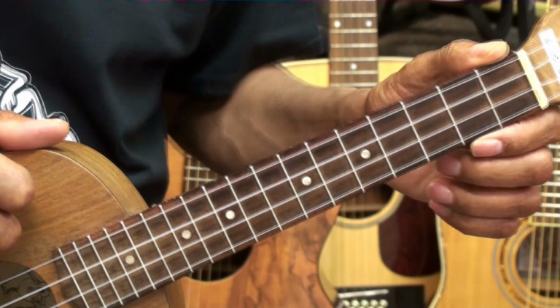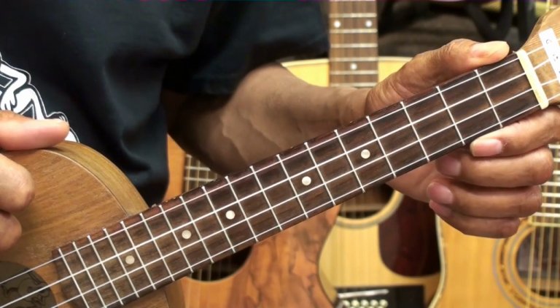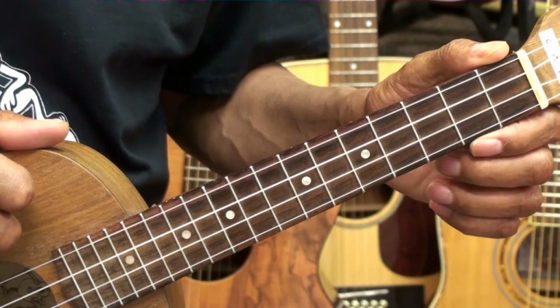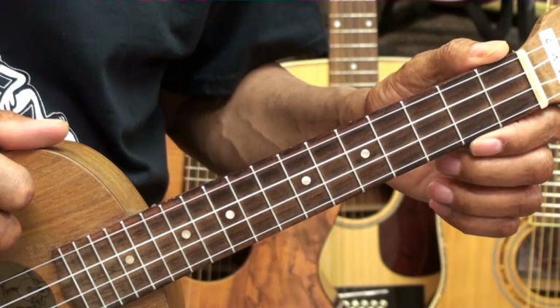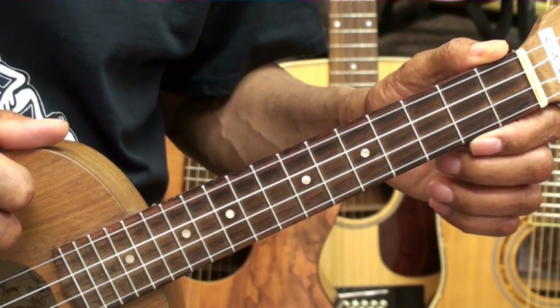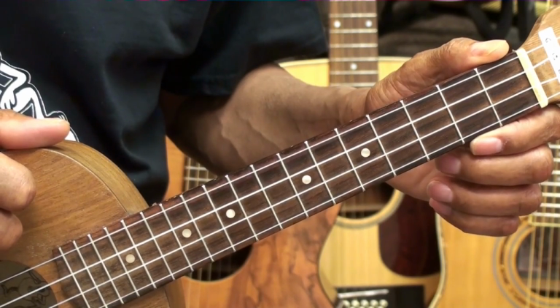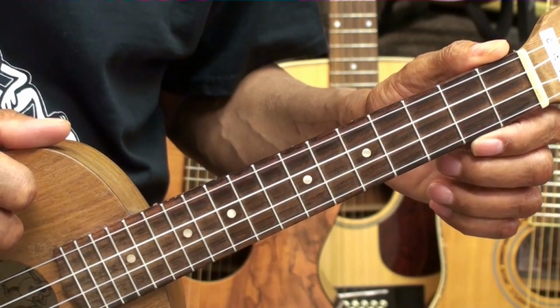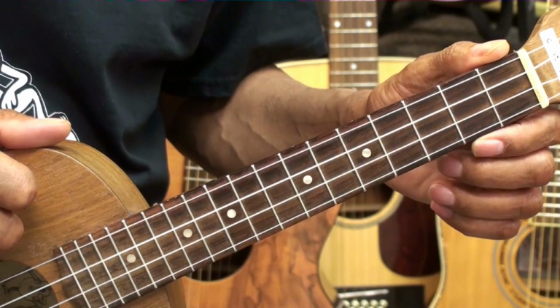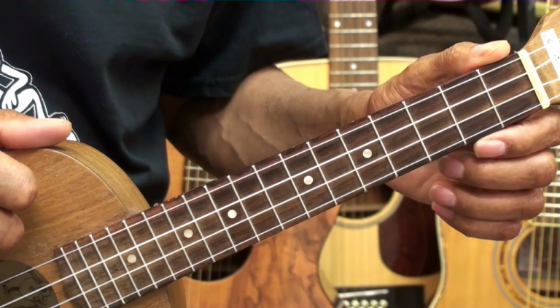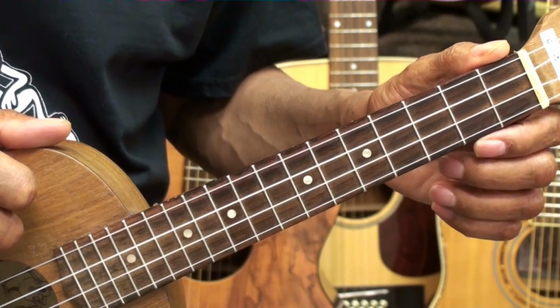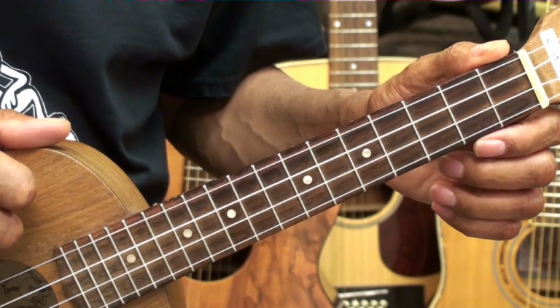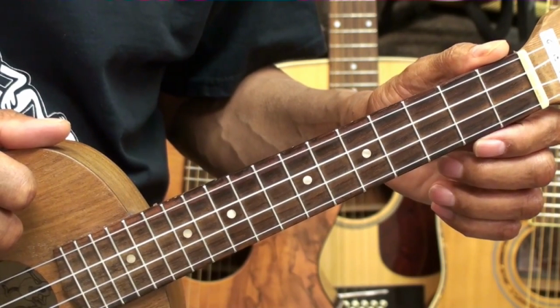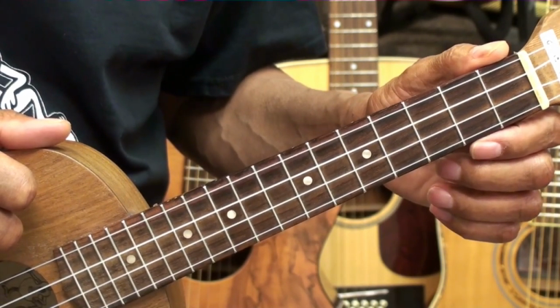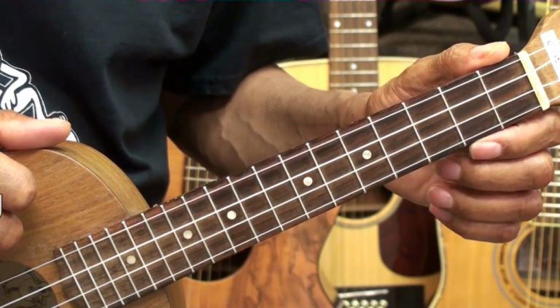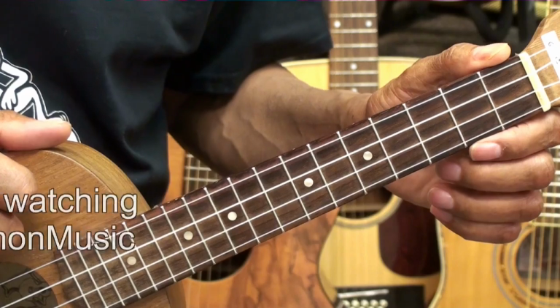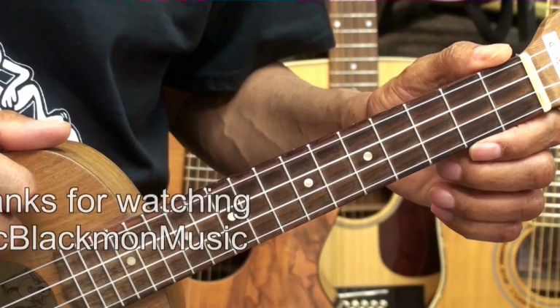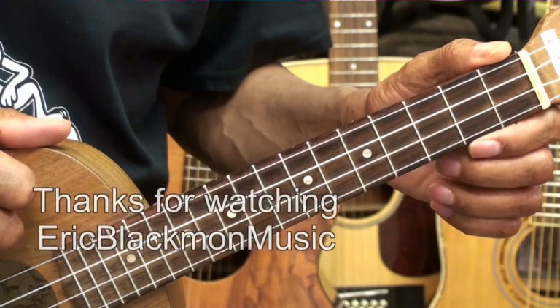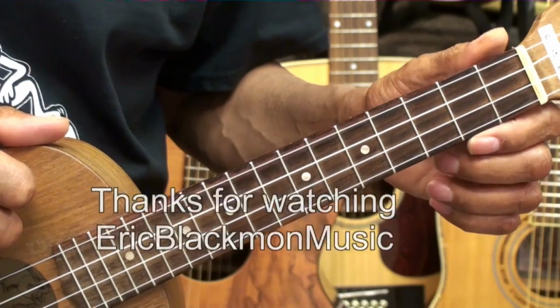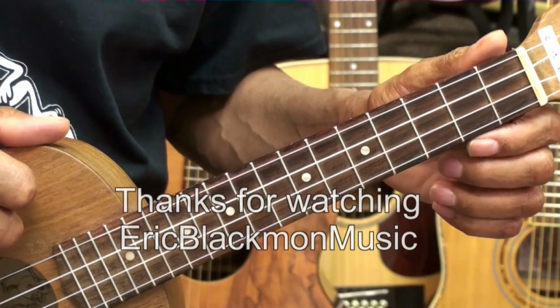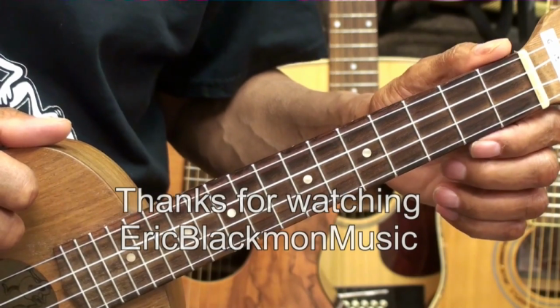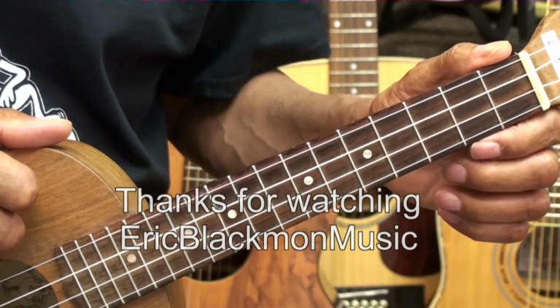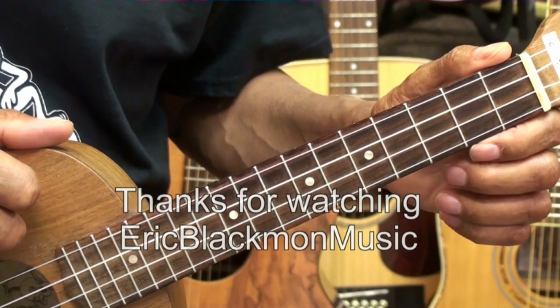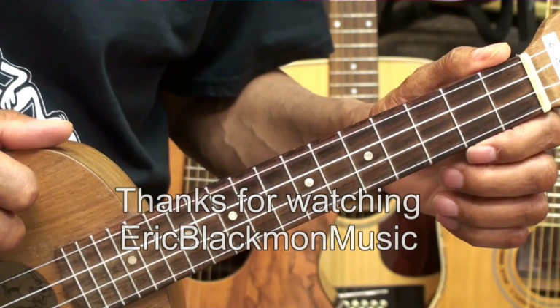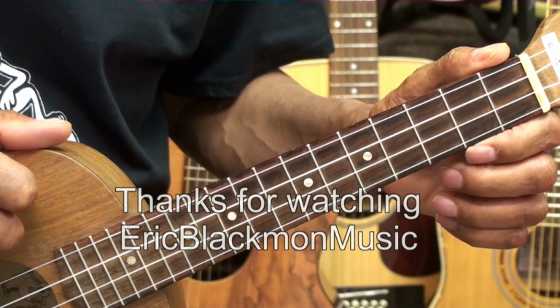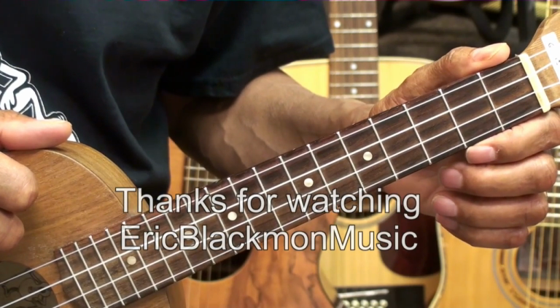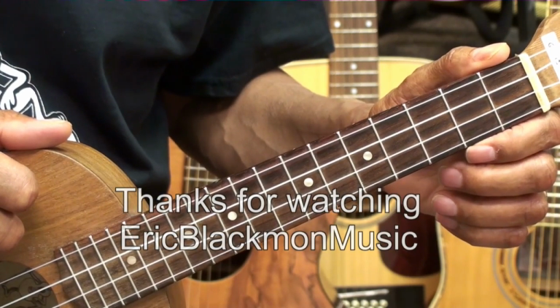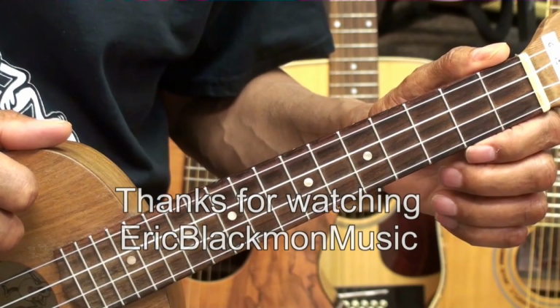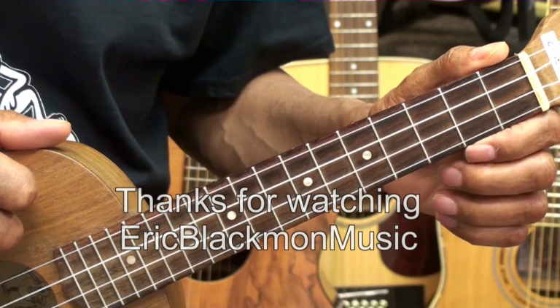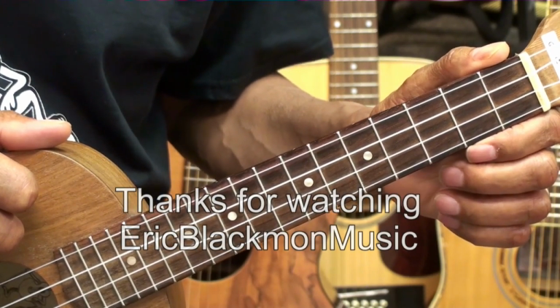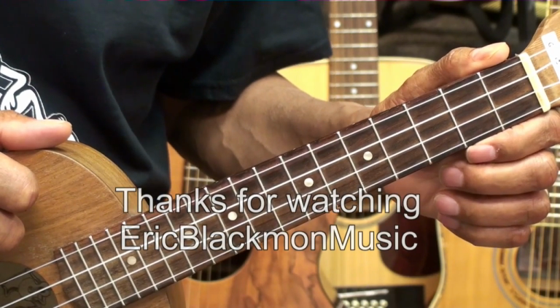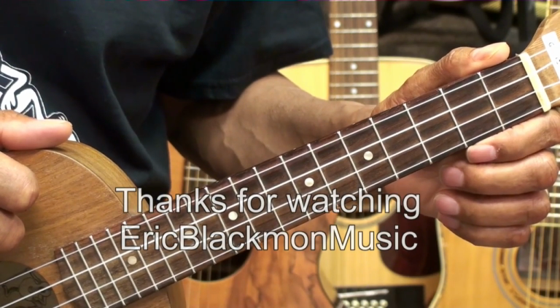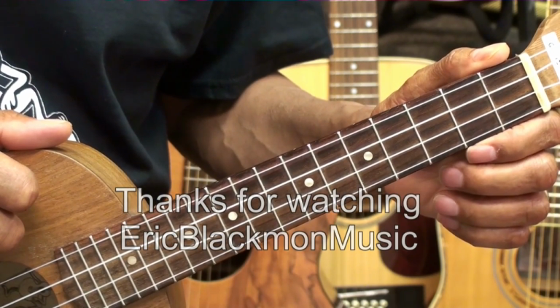All right, that's it for now. Thanks for stopping by and have a great day.